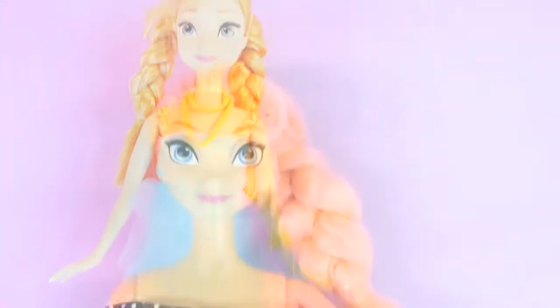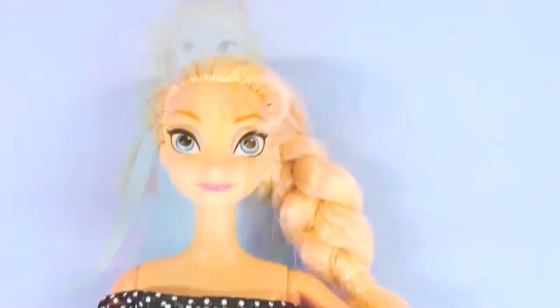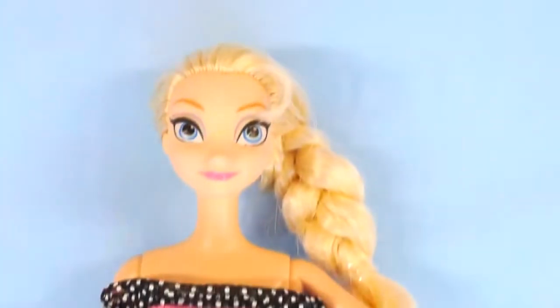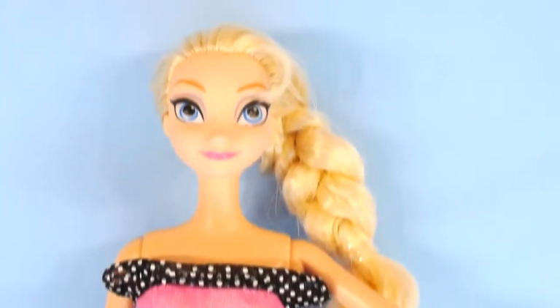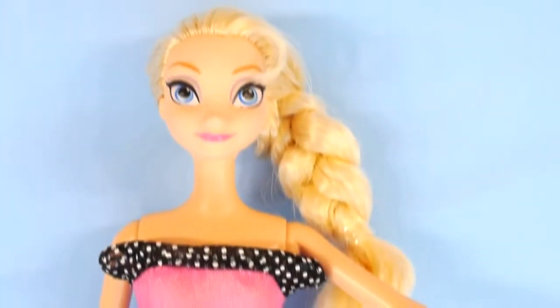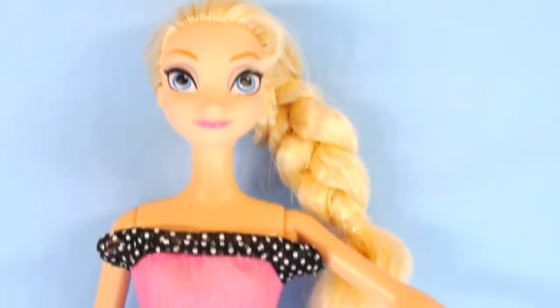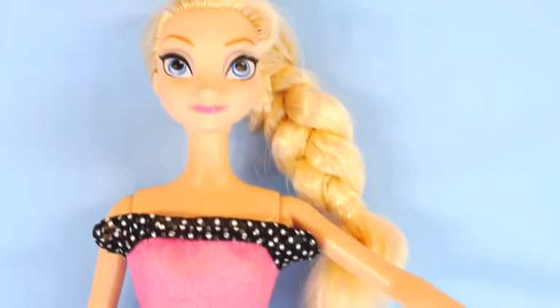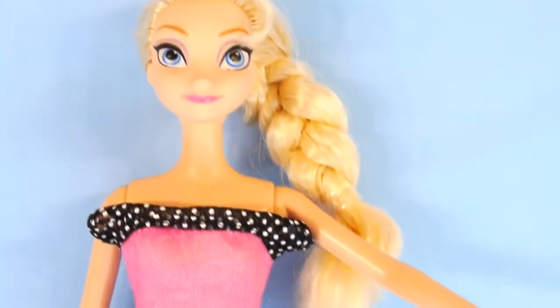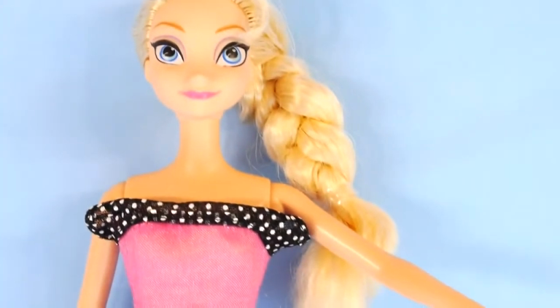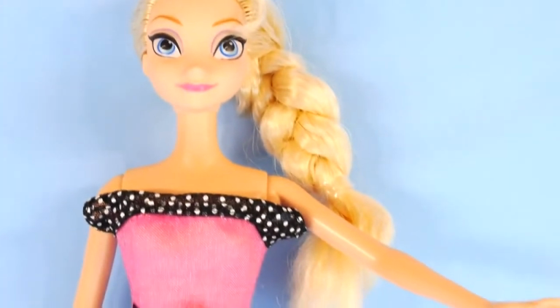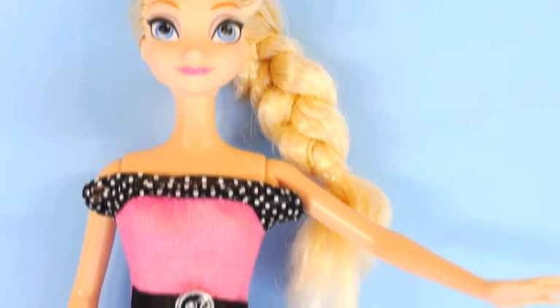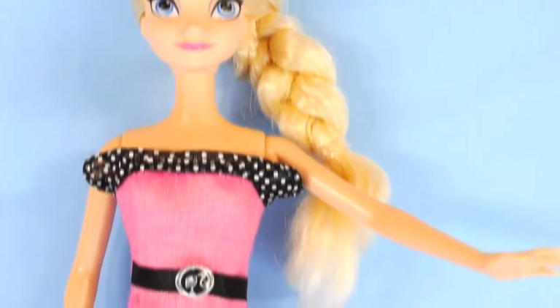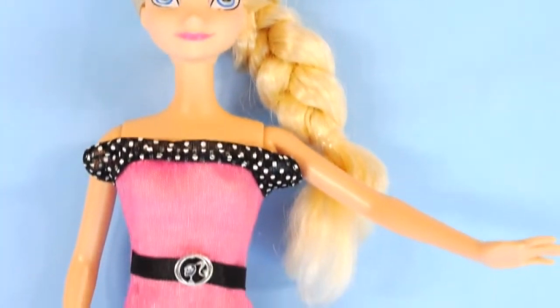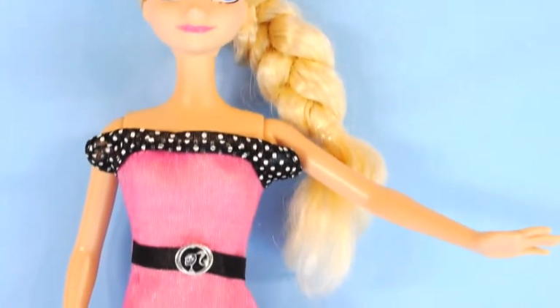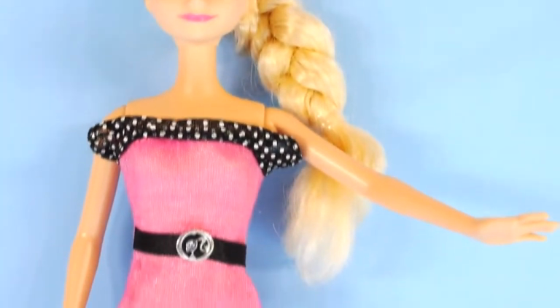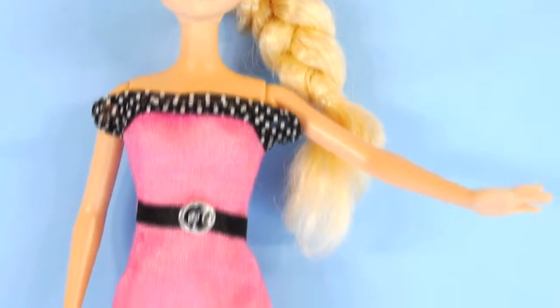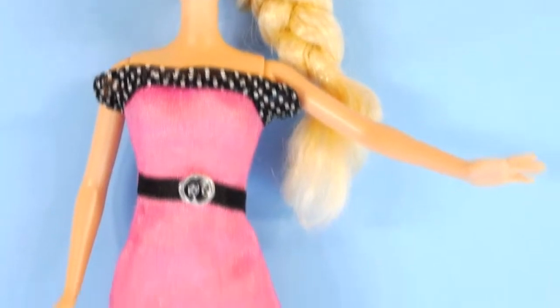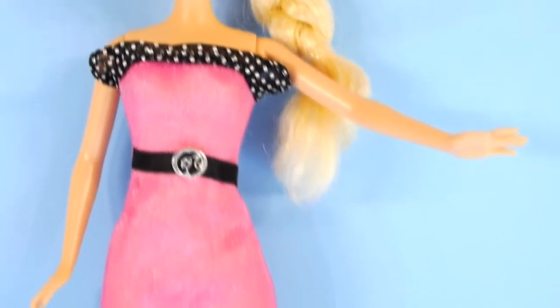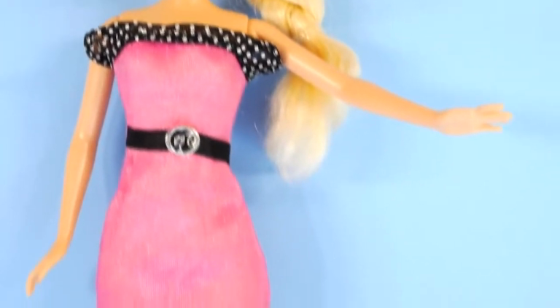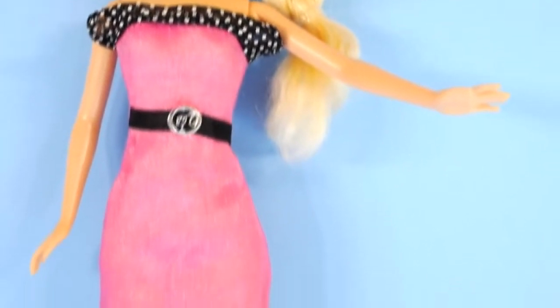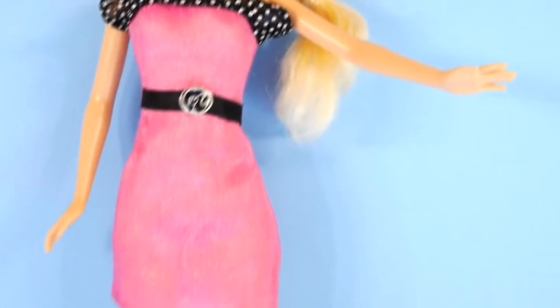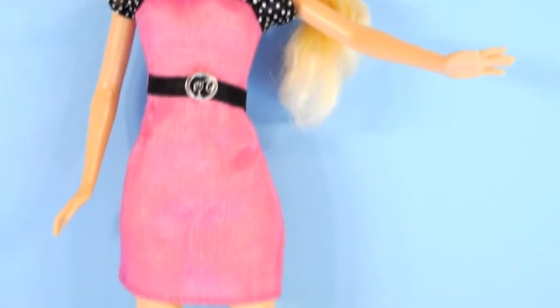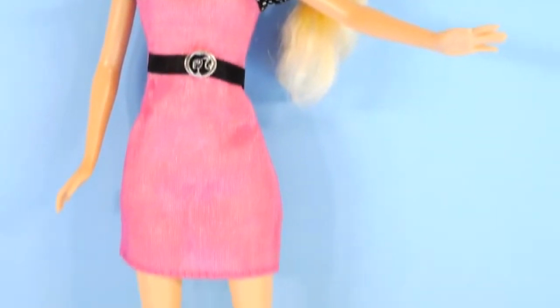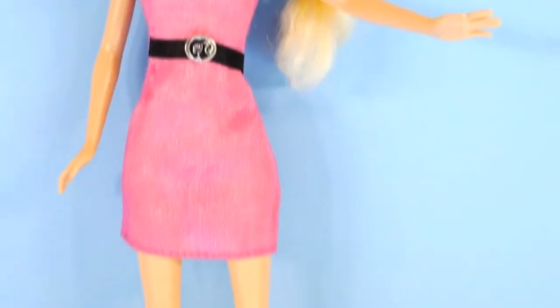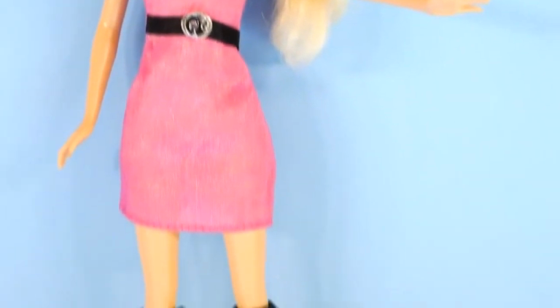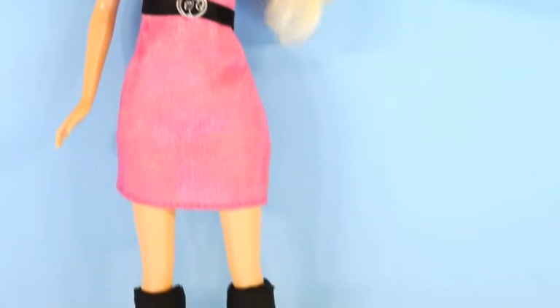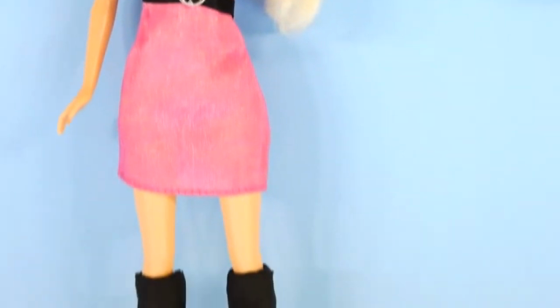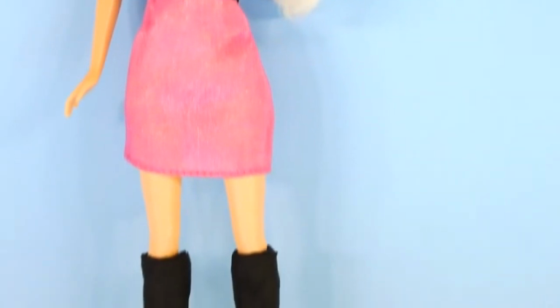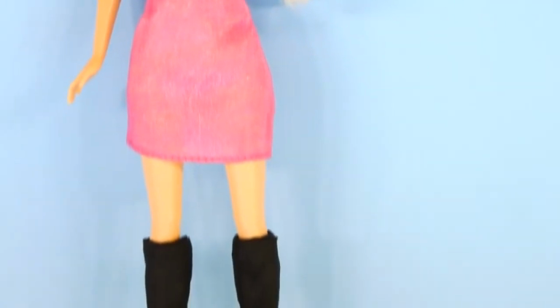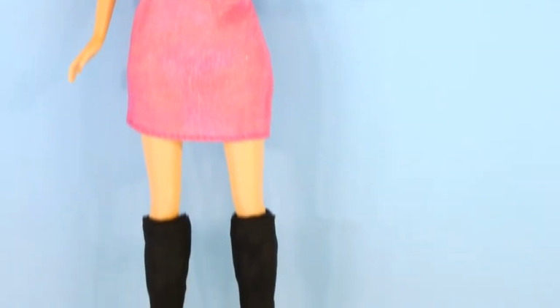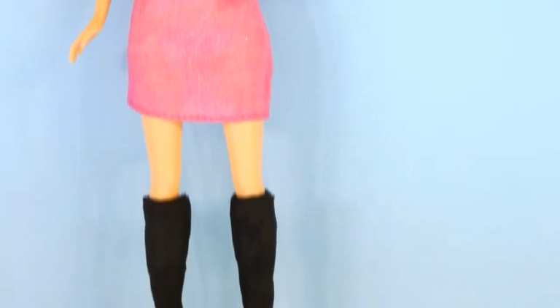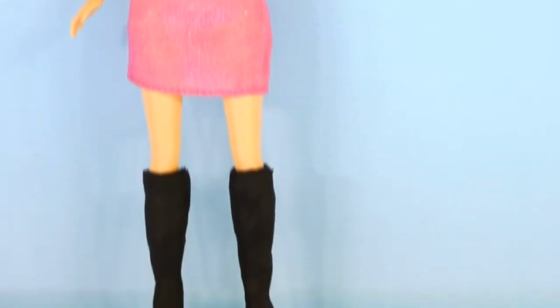And here's Elsa wearing a hot pink dress with black and white accents and her black Play-Doh boots.